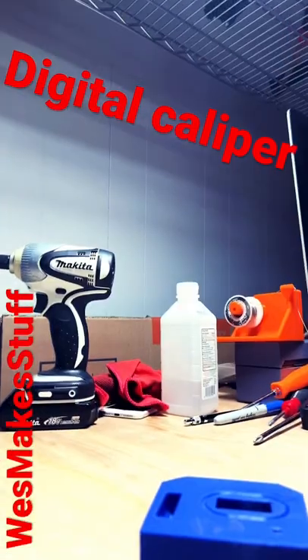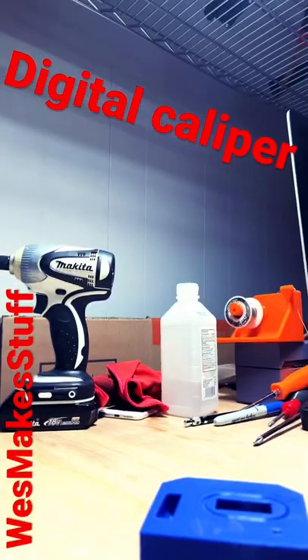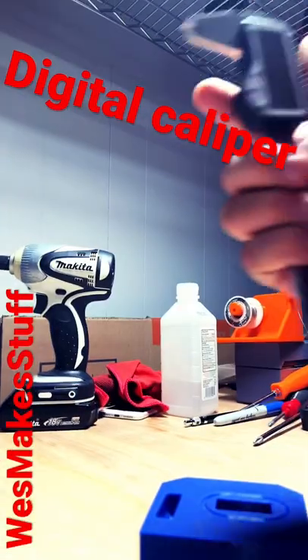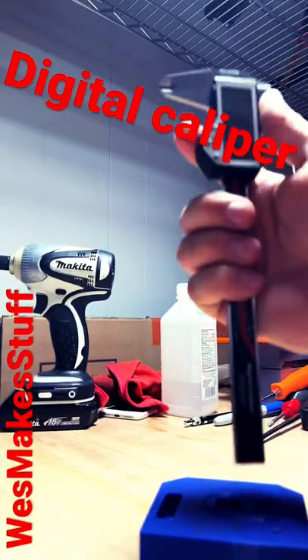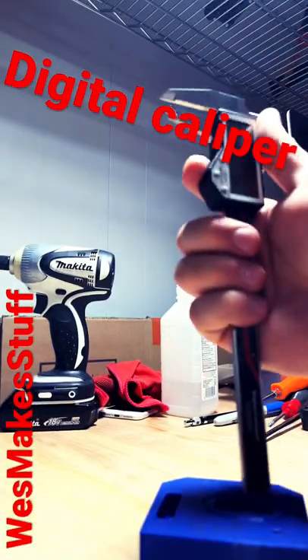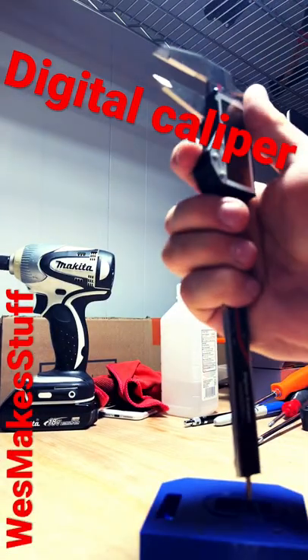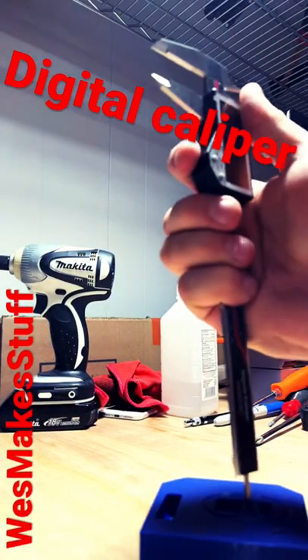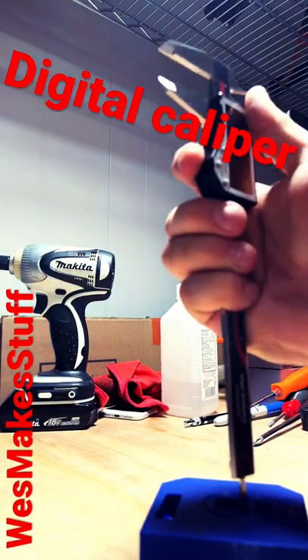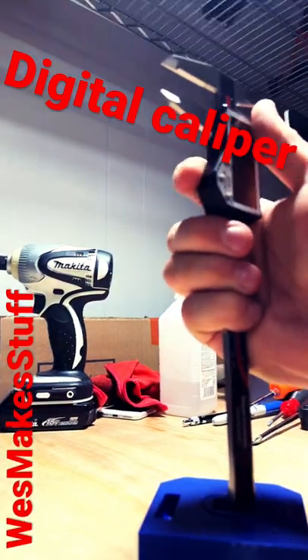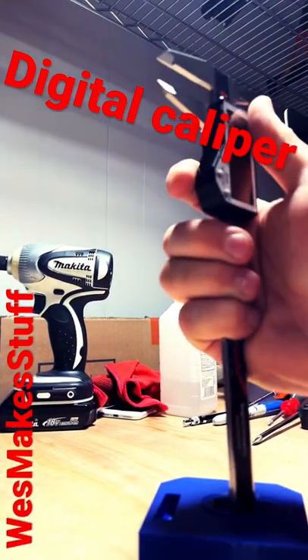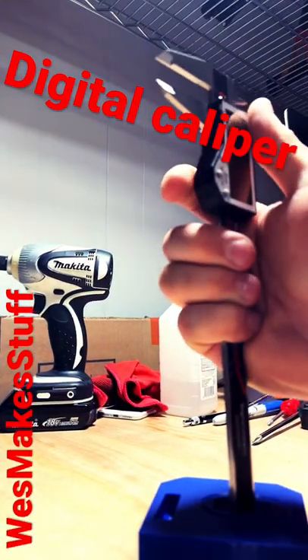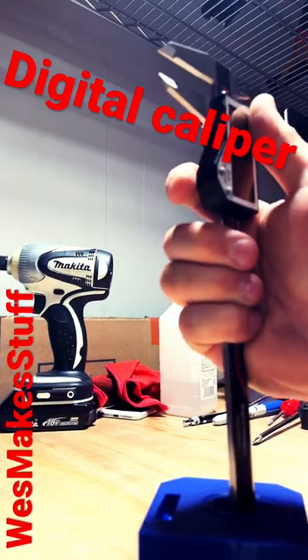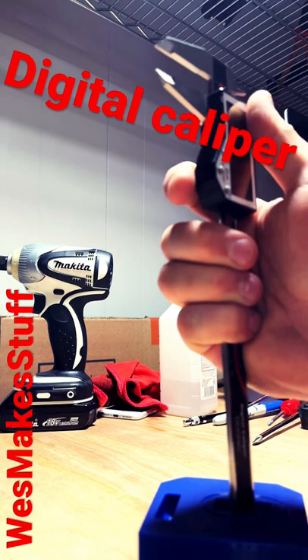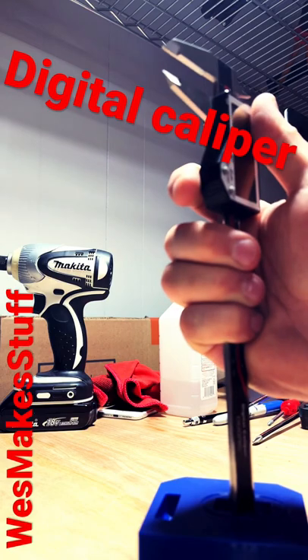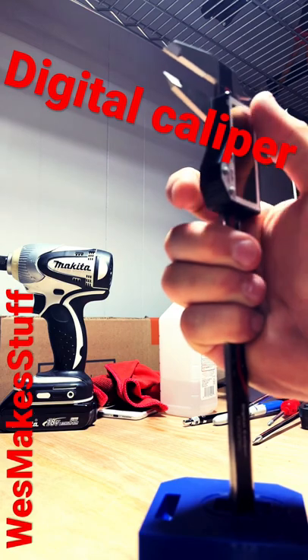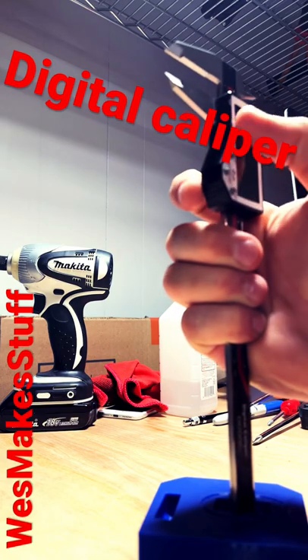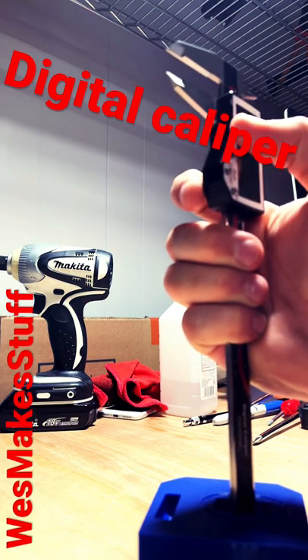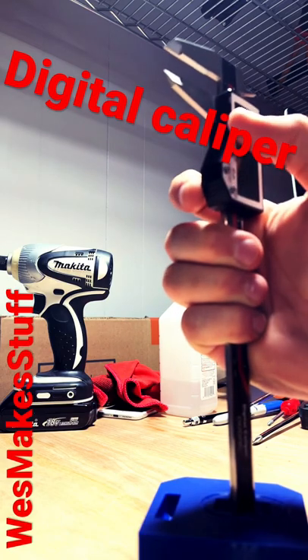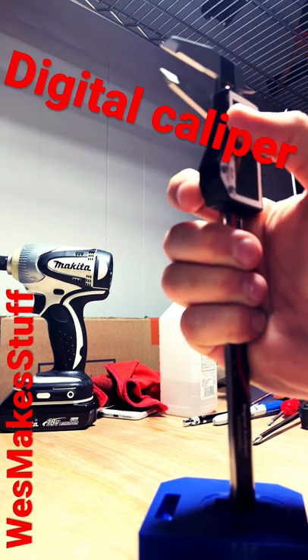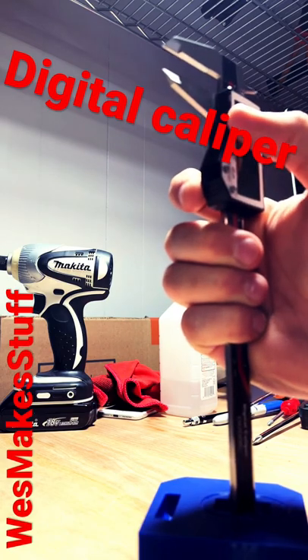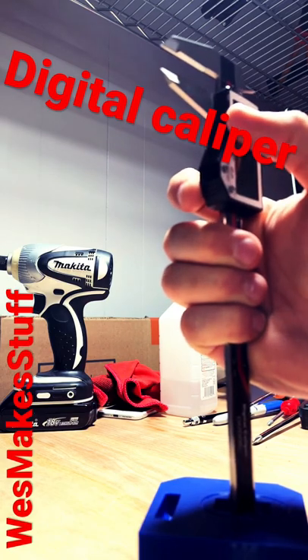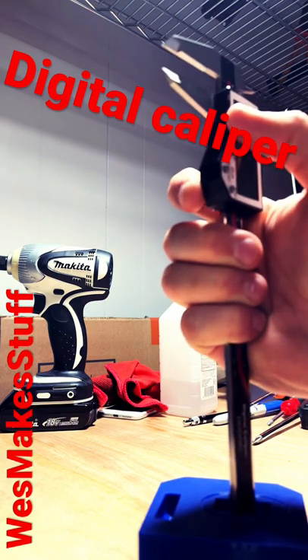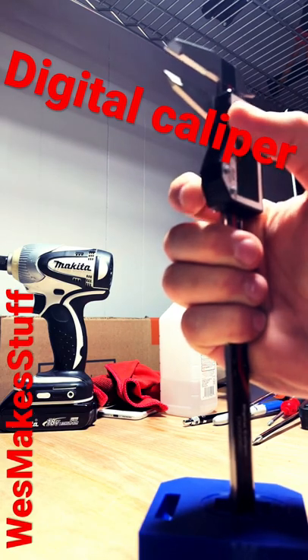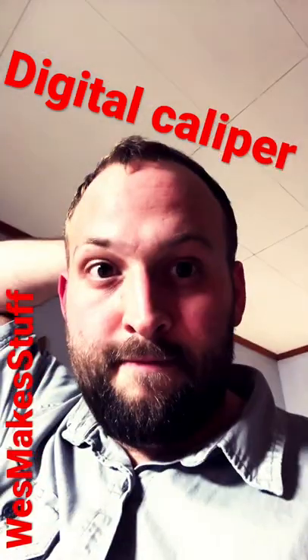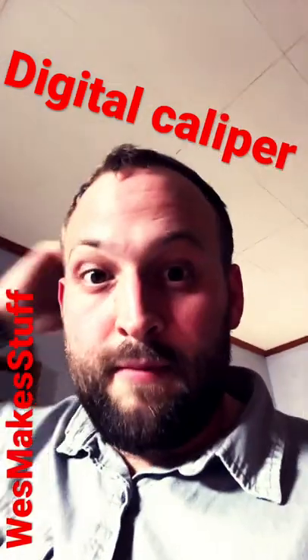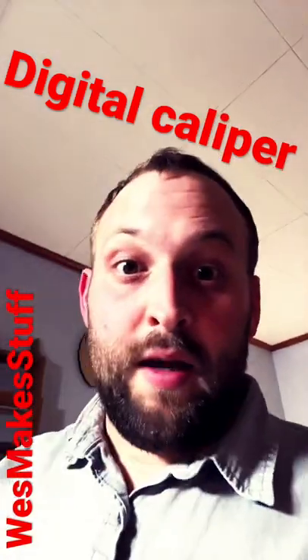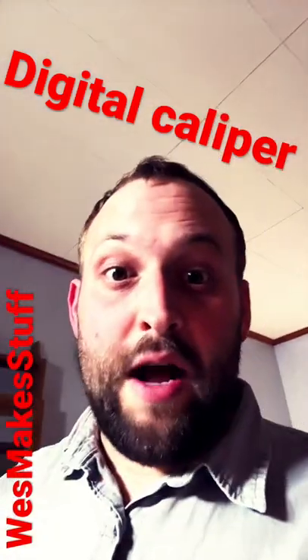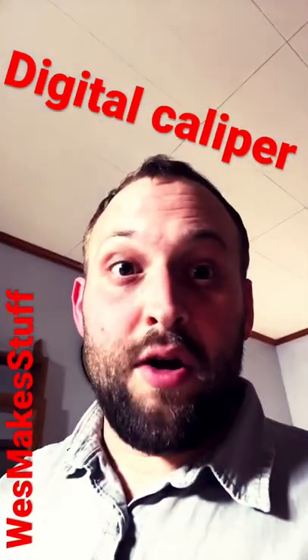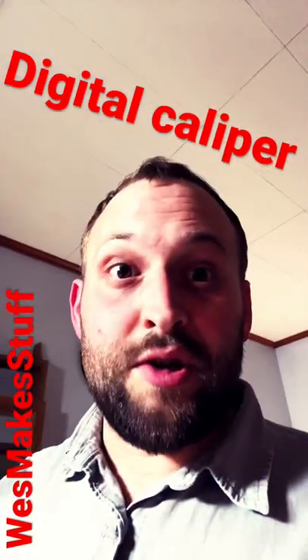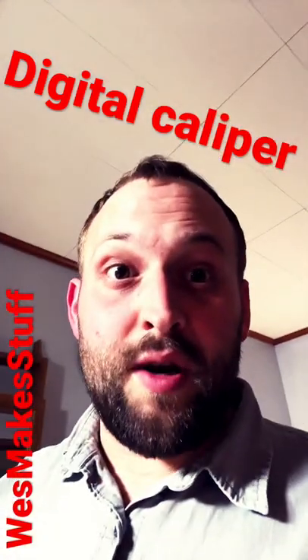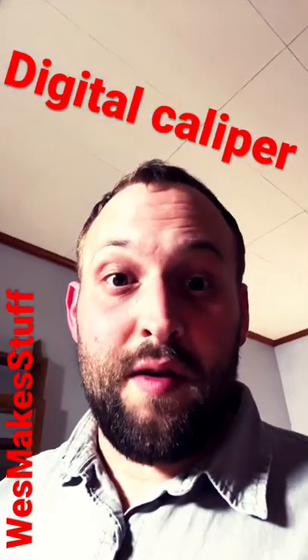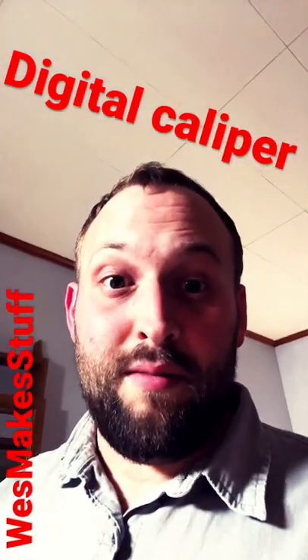To get depth, you just put that pin down, slide it in, and take your reading. Now you can measure anything.